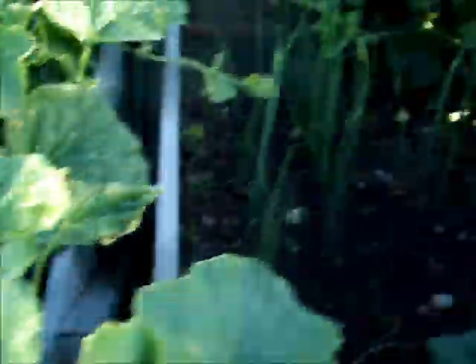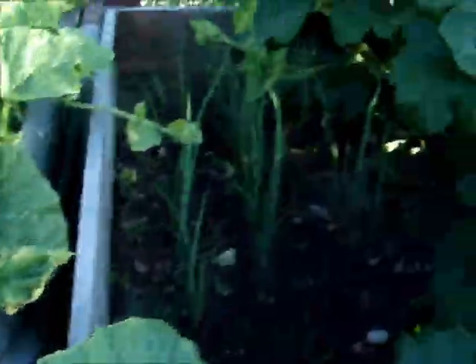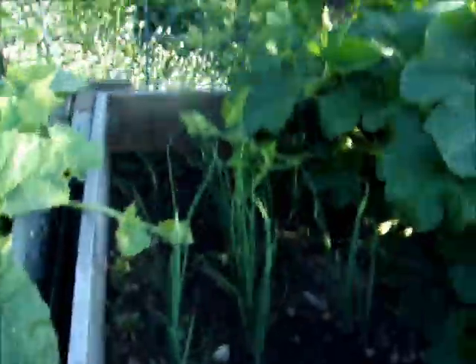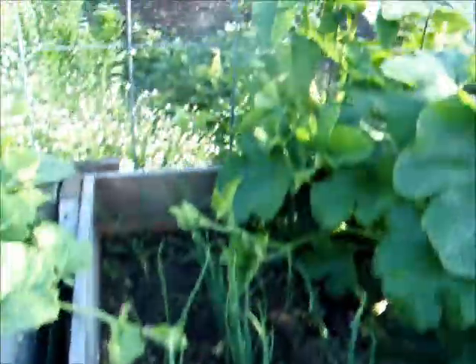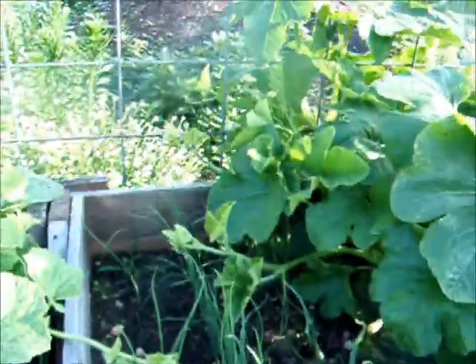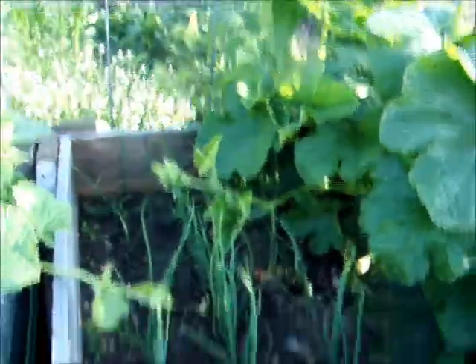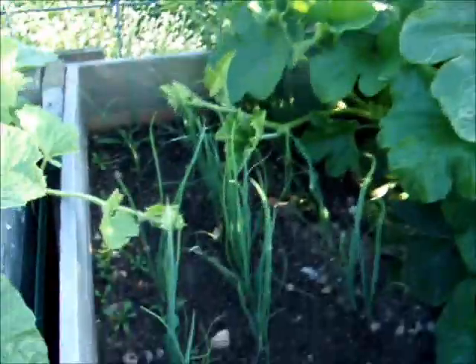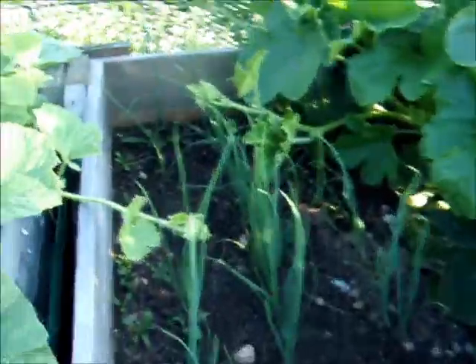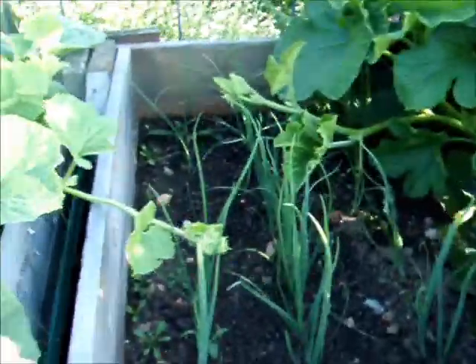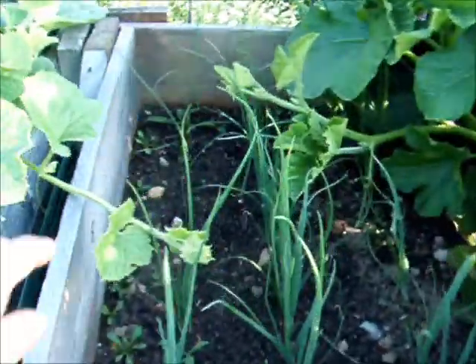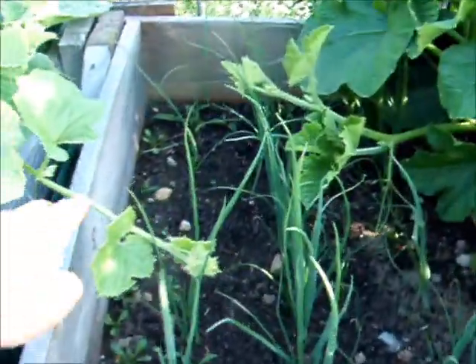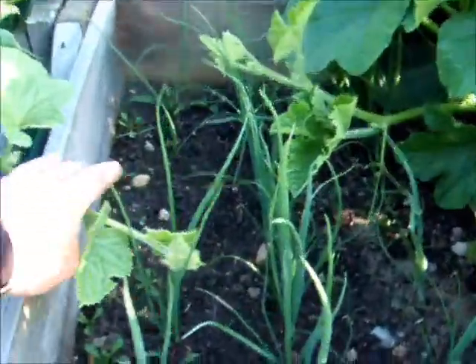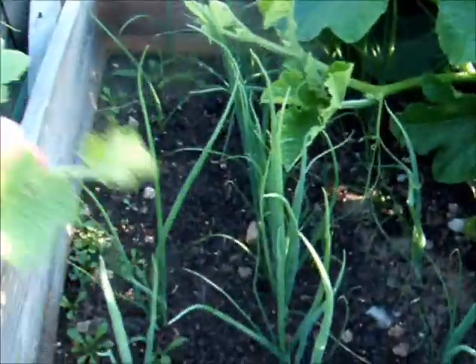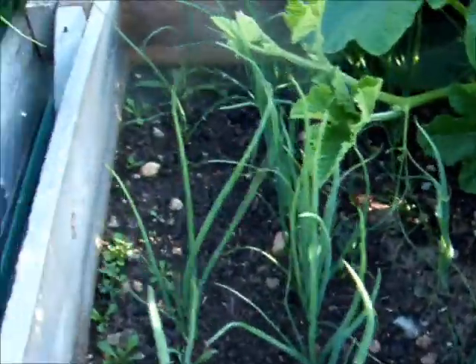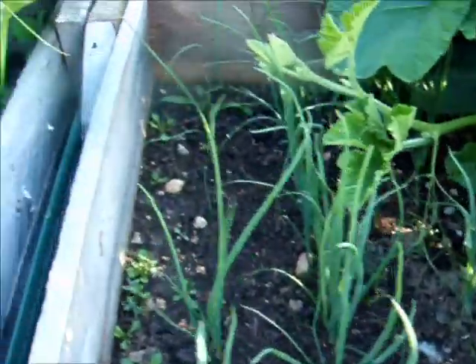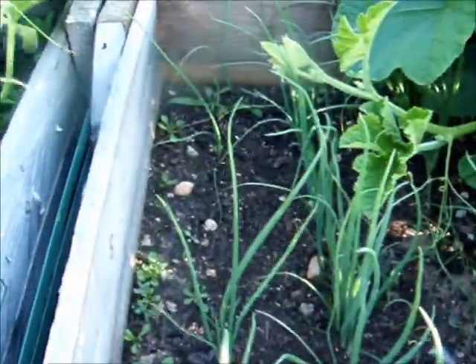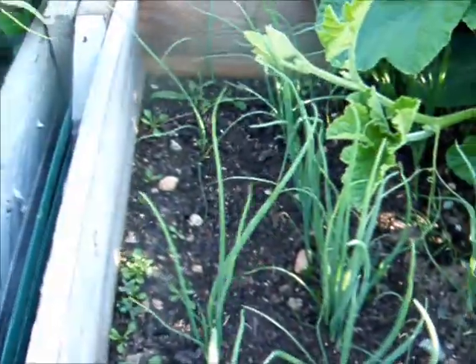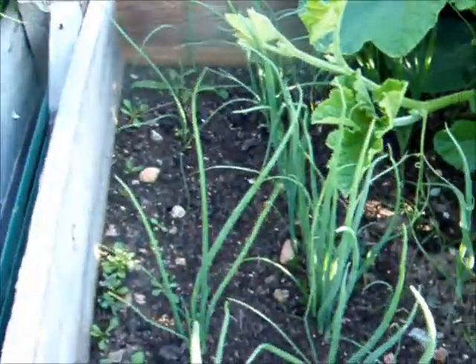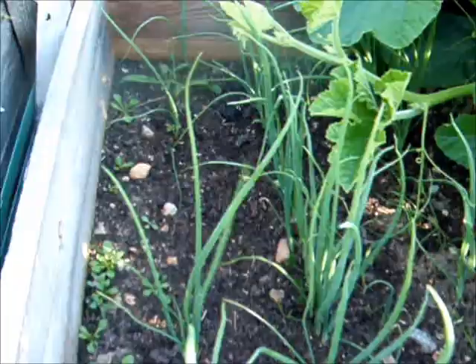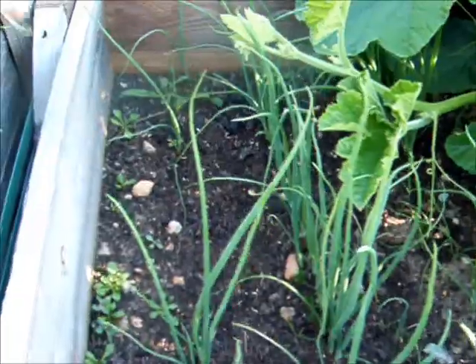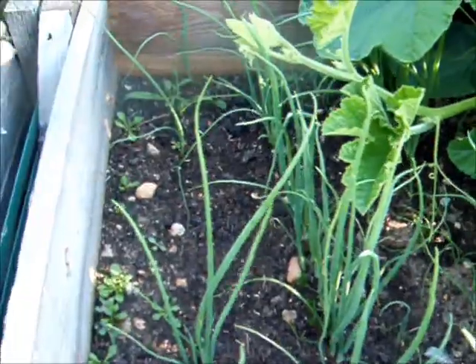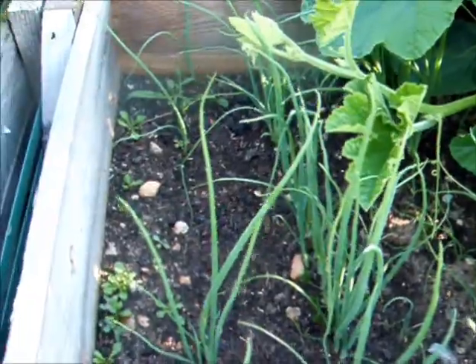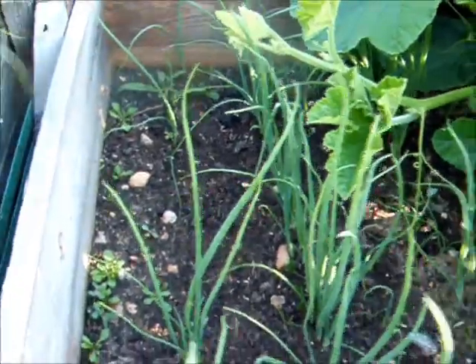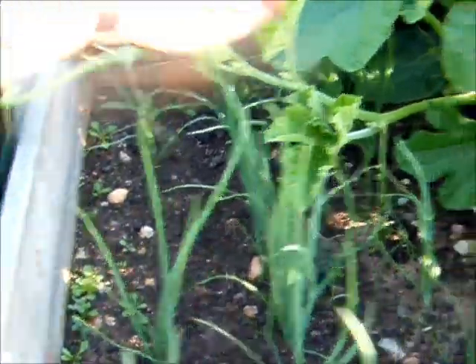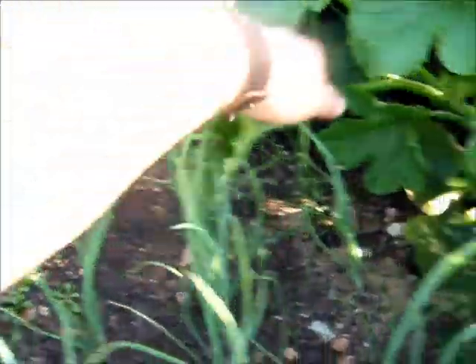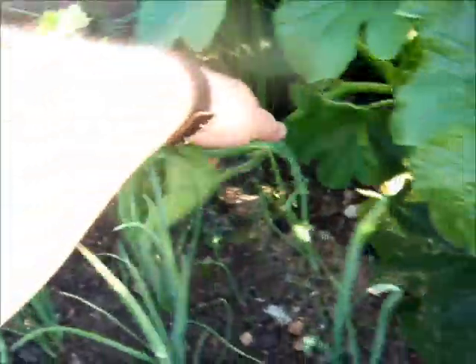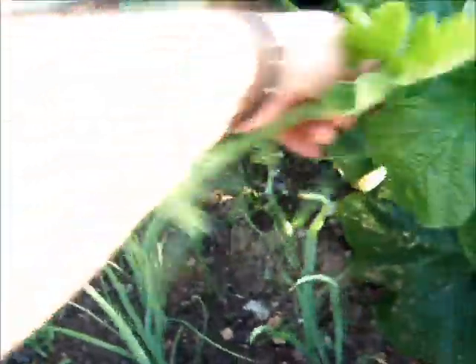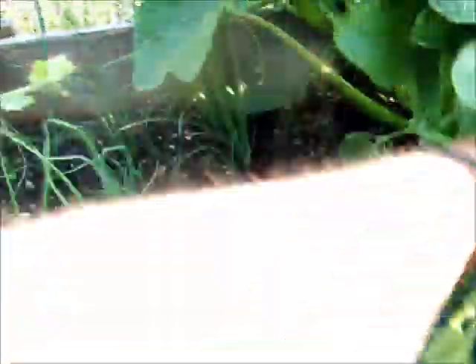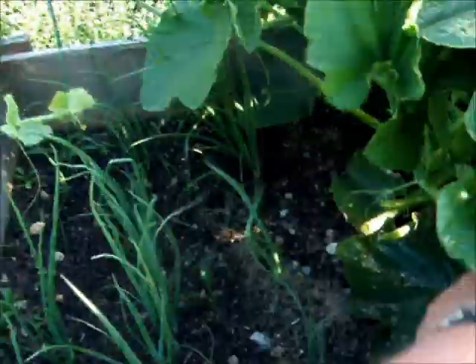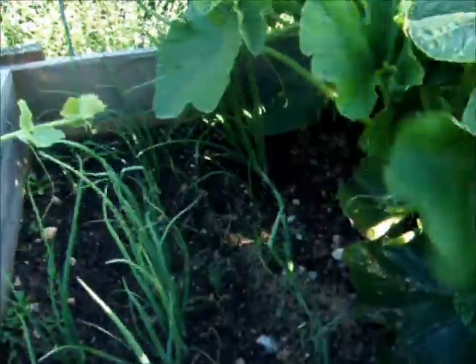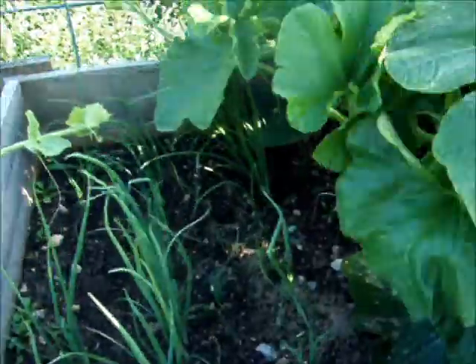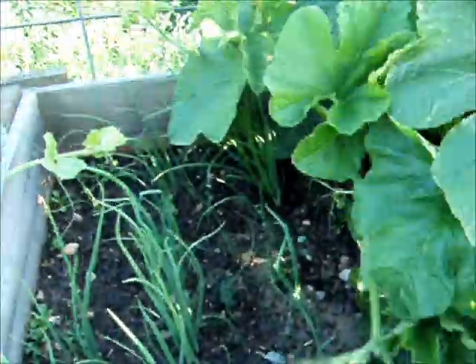My onions. You can't go in the onions — you go that way. You can't go in the onions. You go that way.